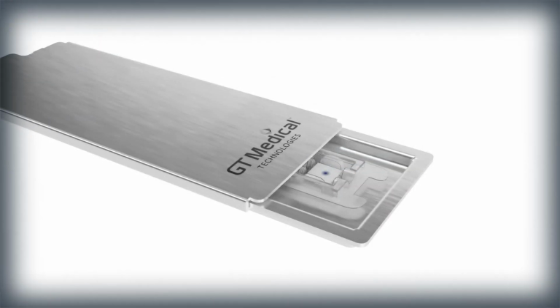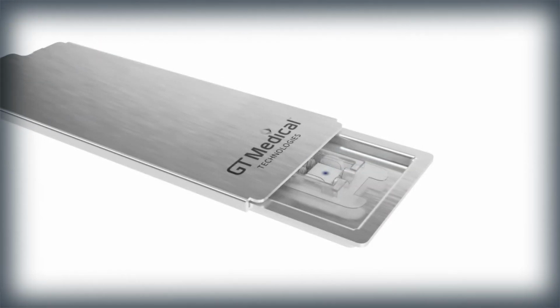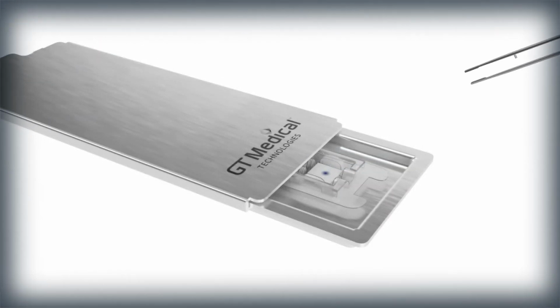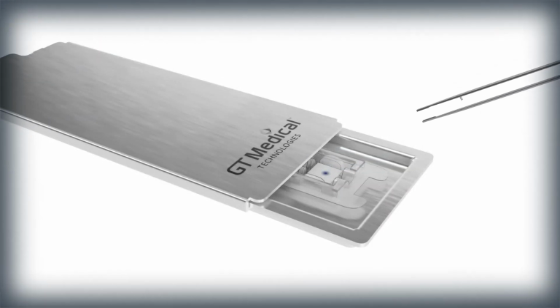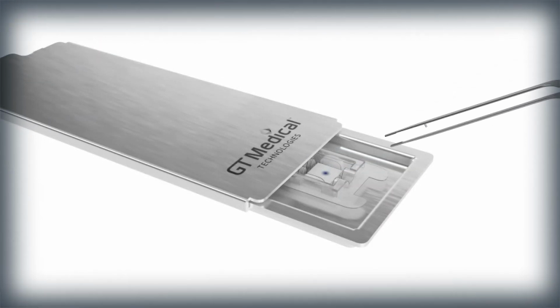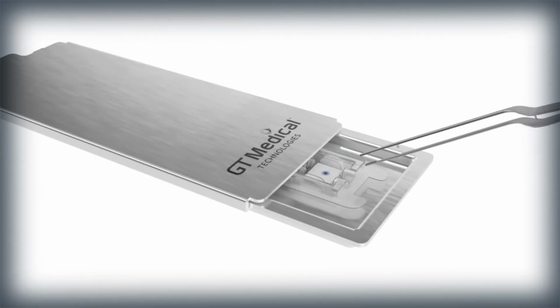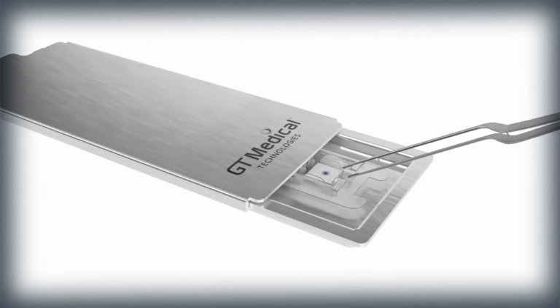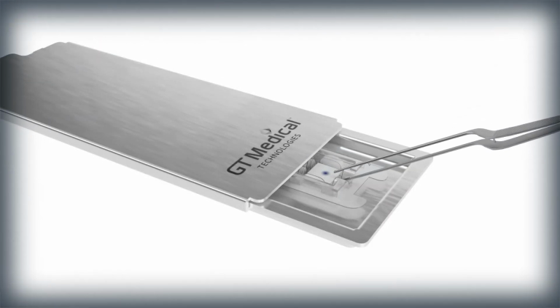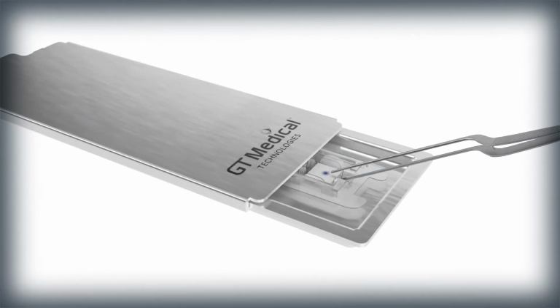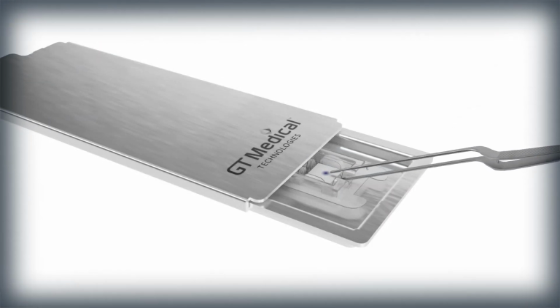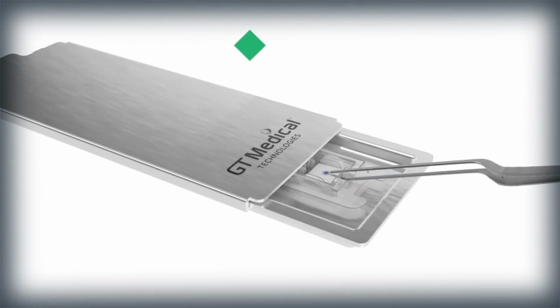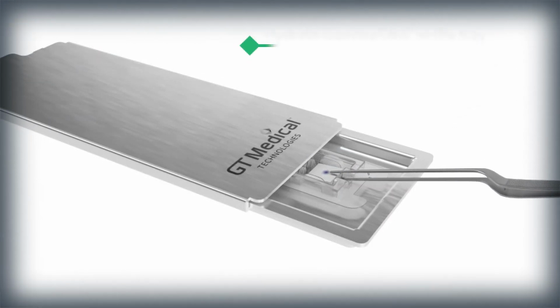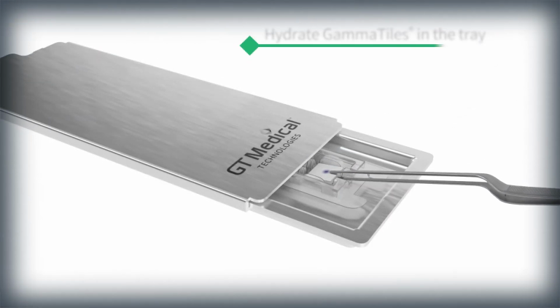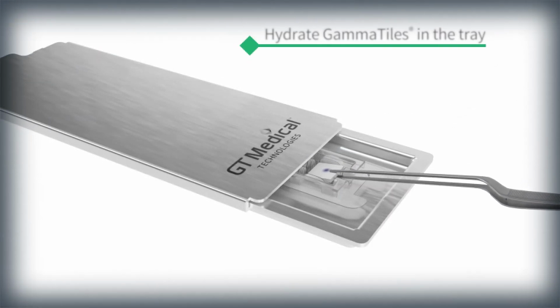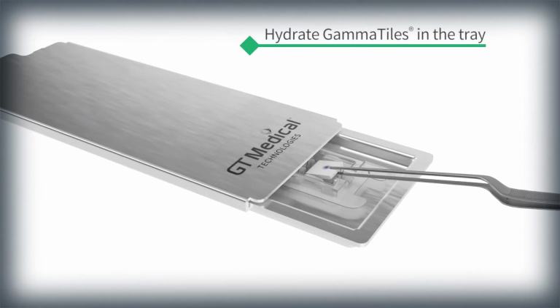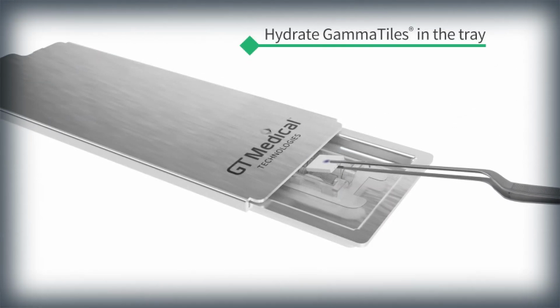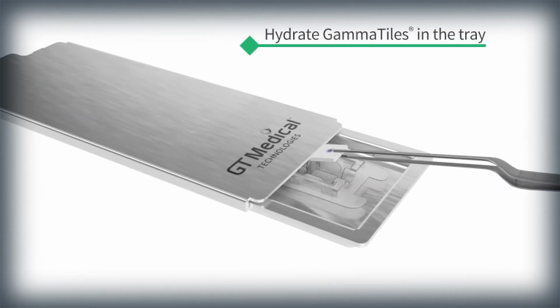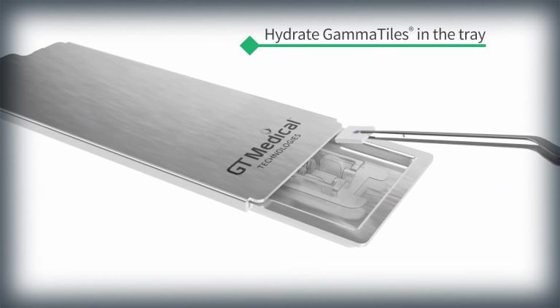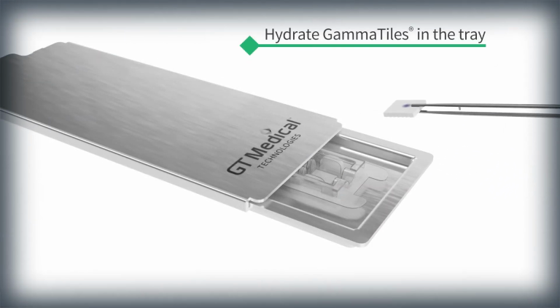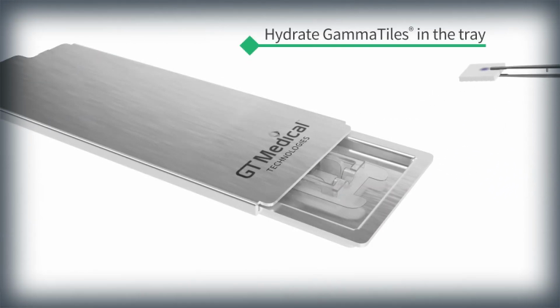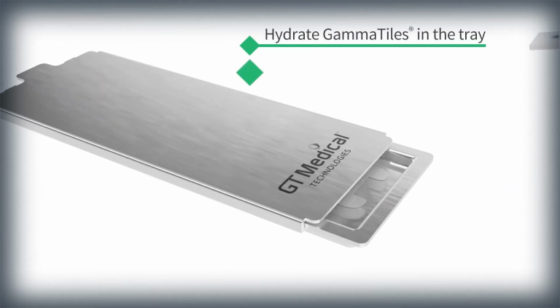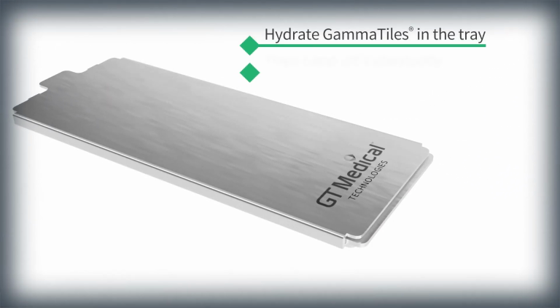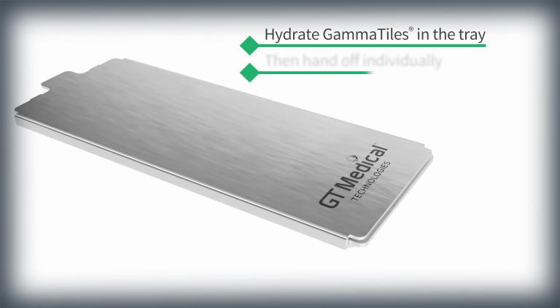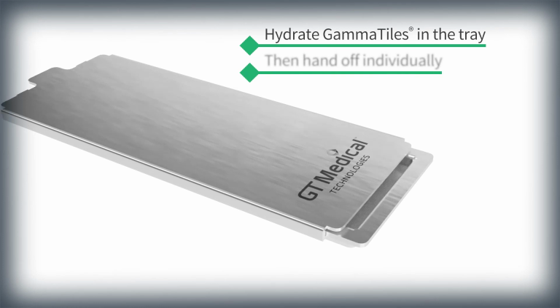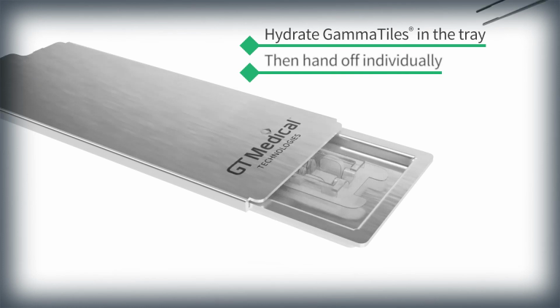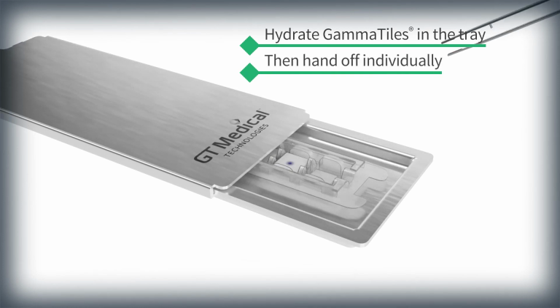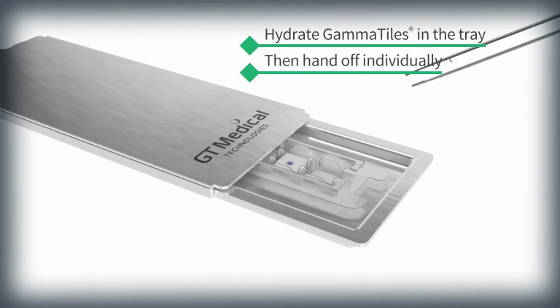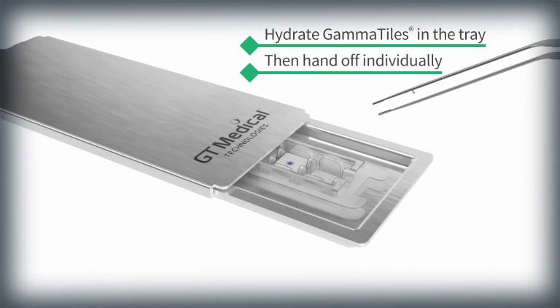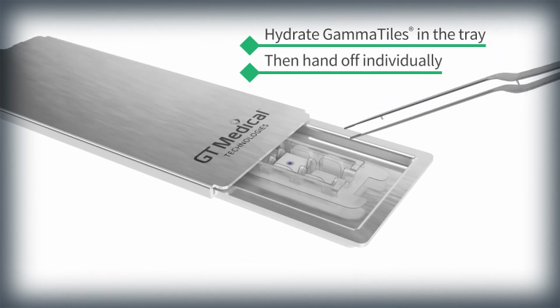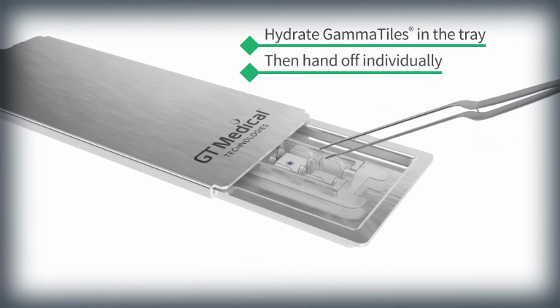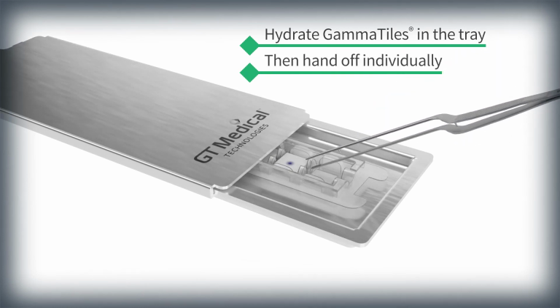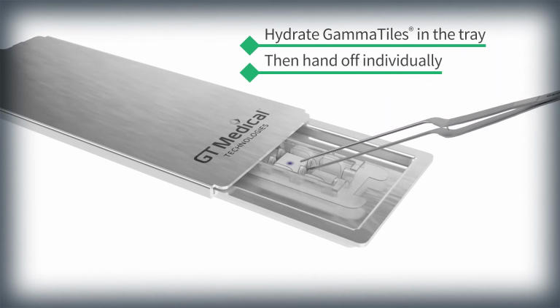When ready for implantation, hydrate the GammaTiles in the tray, then hand off individually to the surgeon.